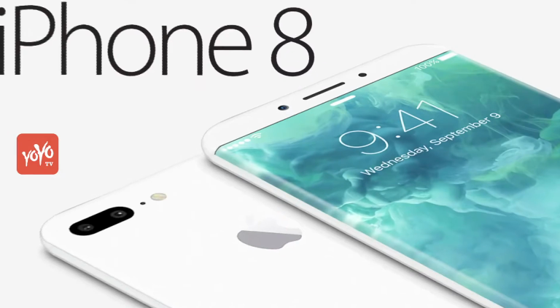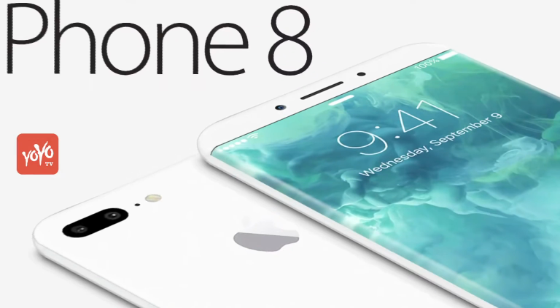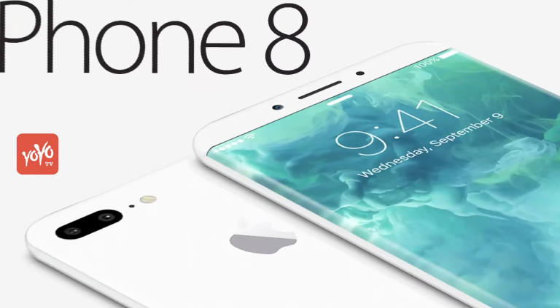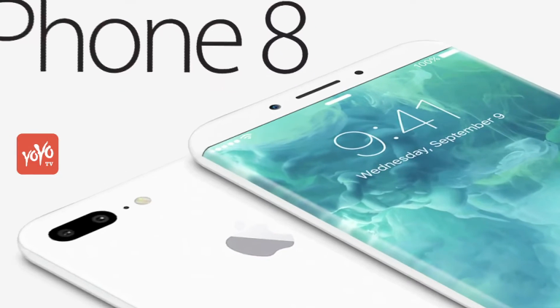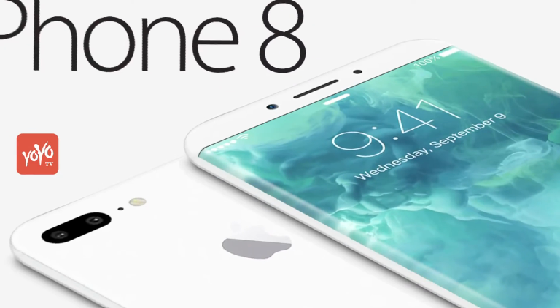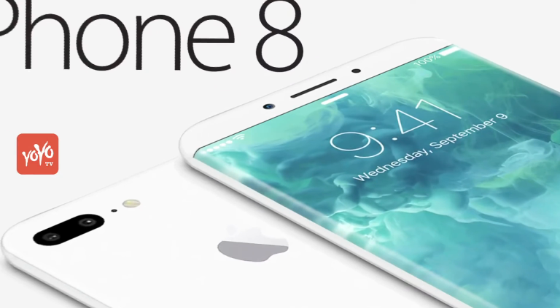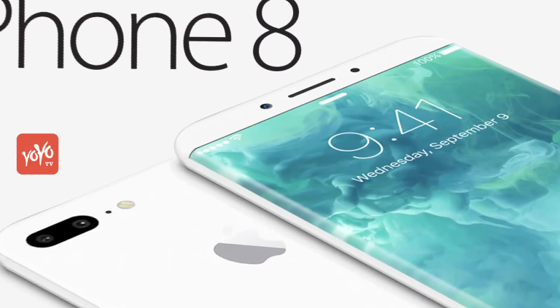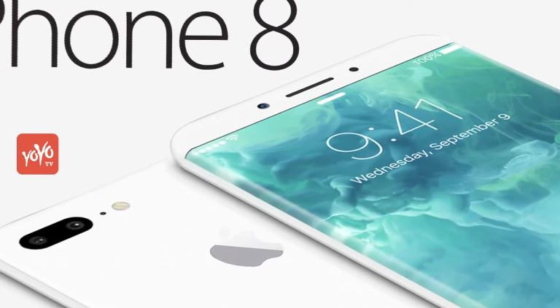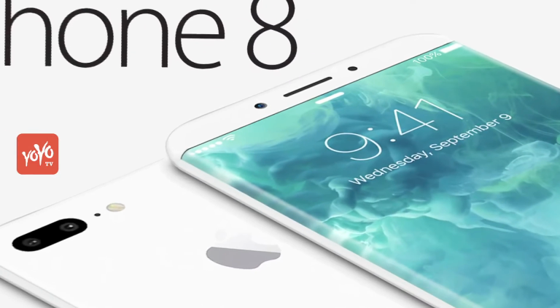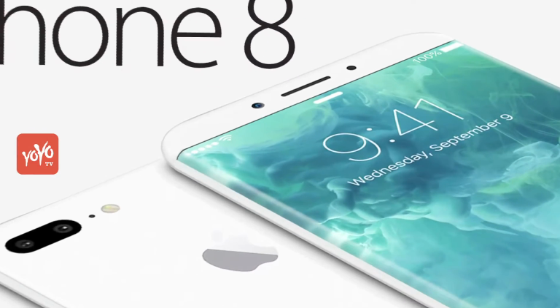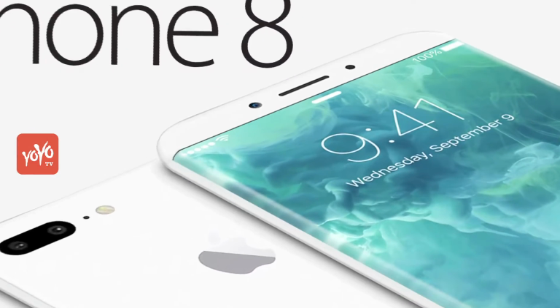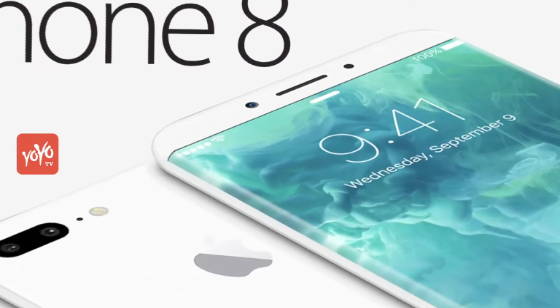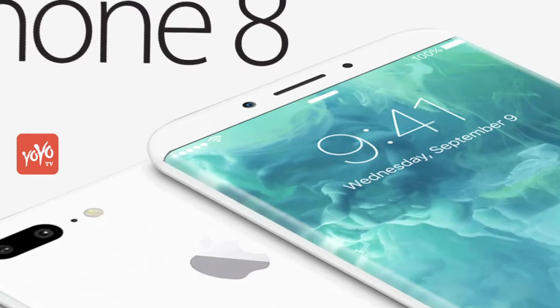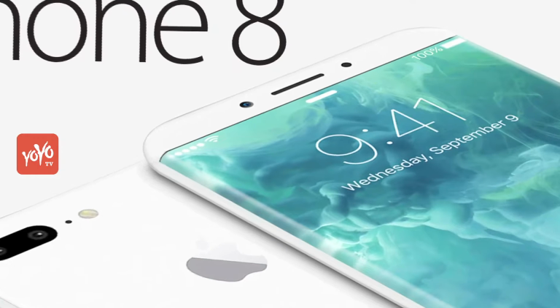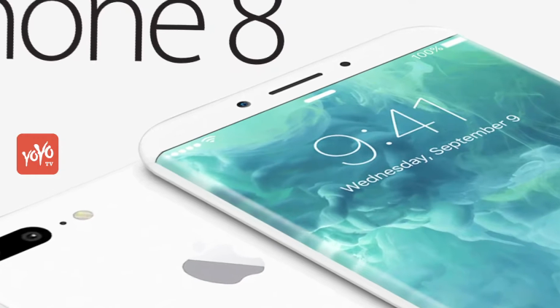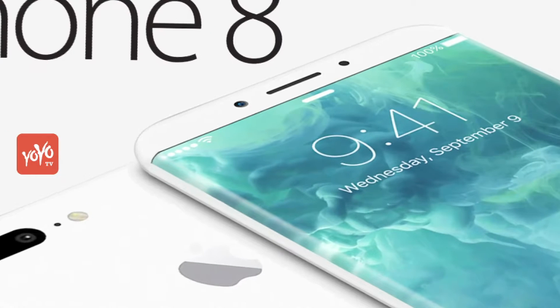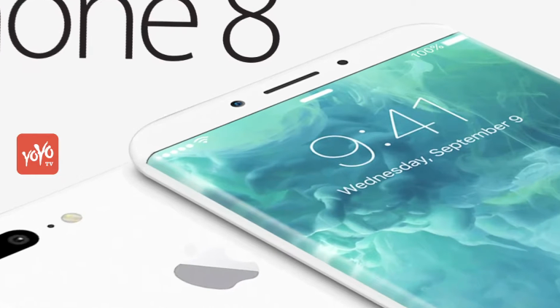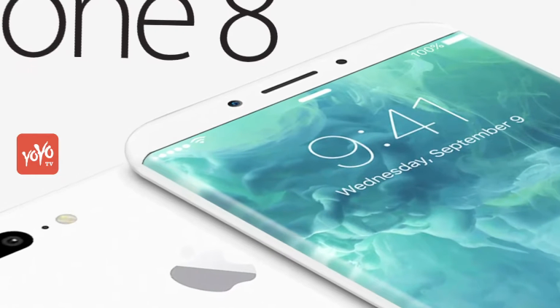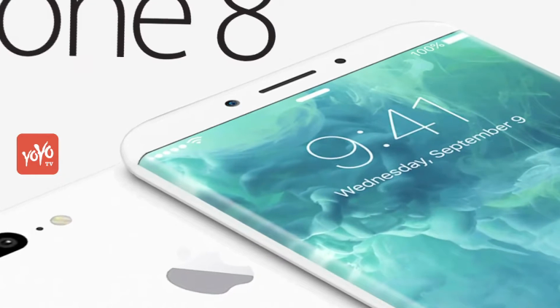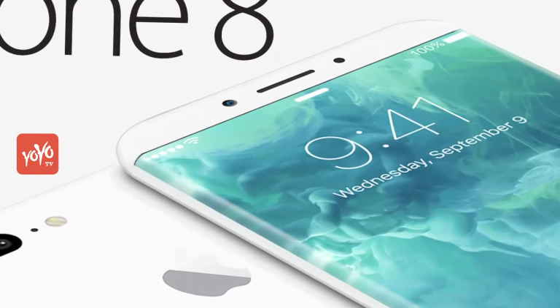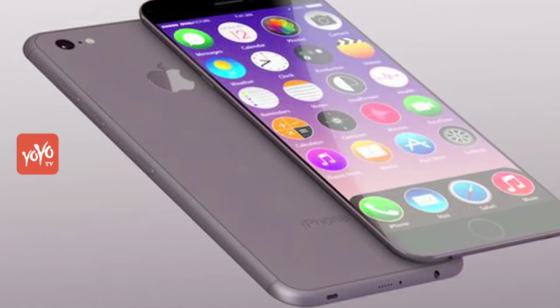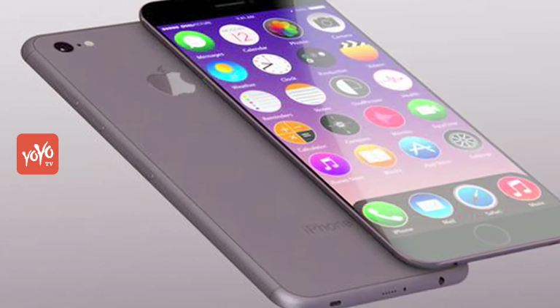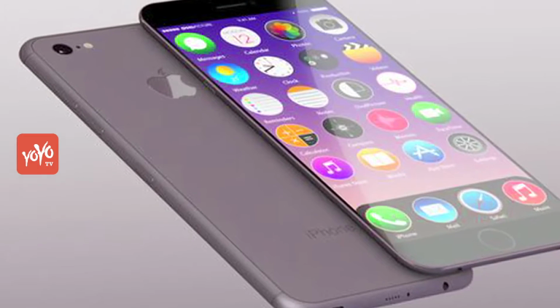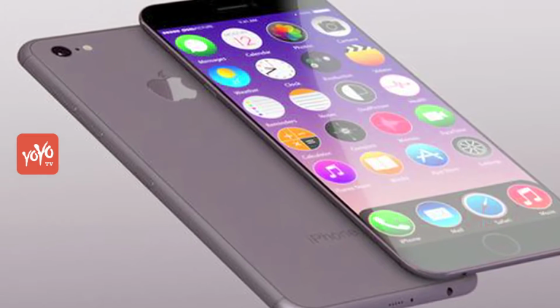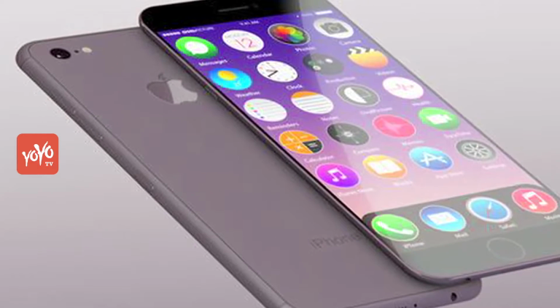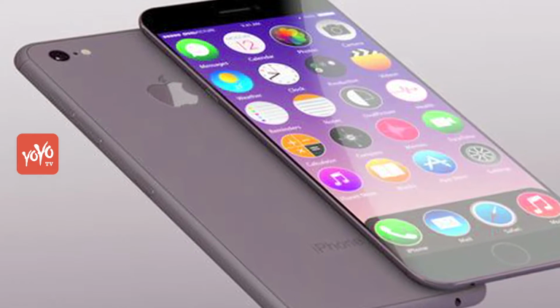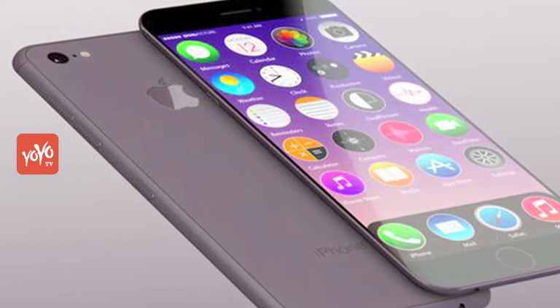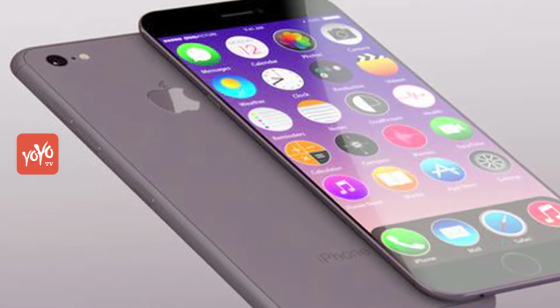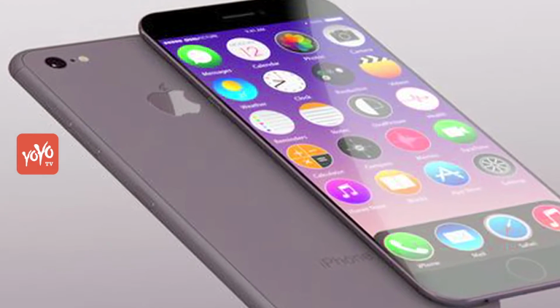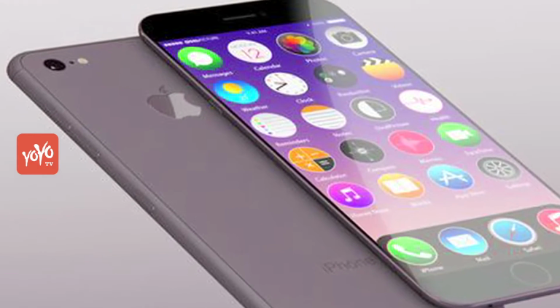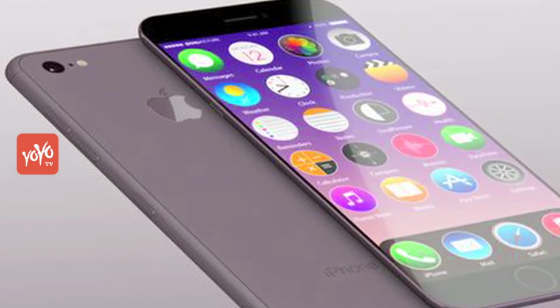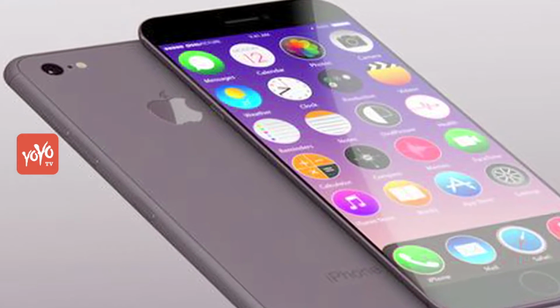The dual-camera module is vertical in the back of the iPhone 8. According to Foxconn, this model is a dummy.